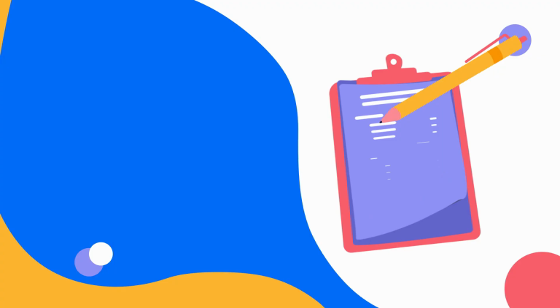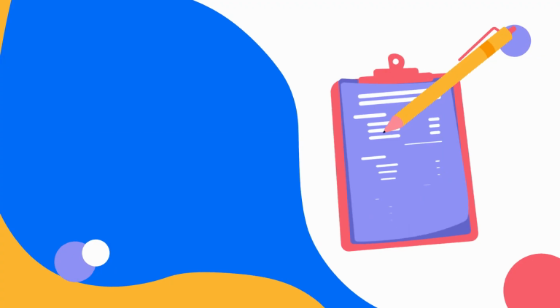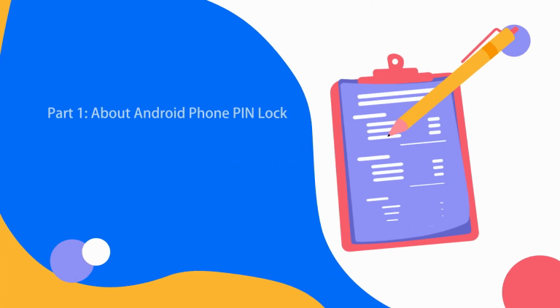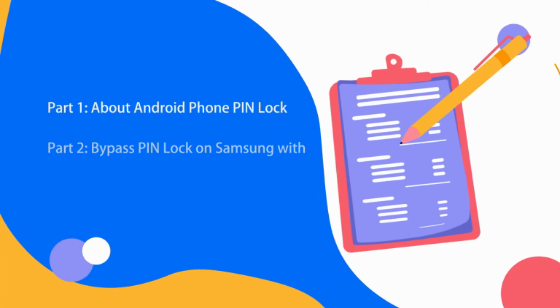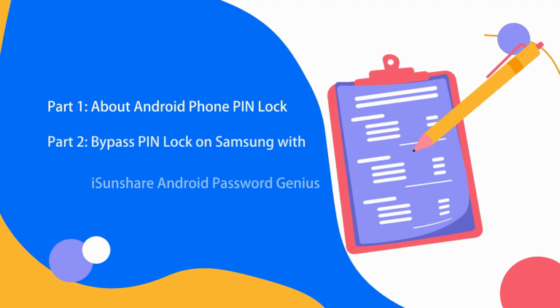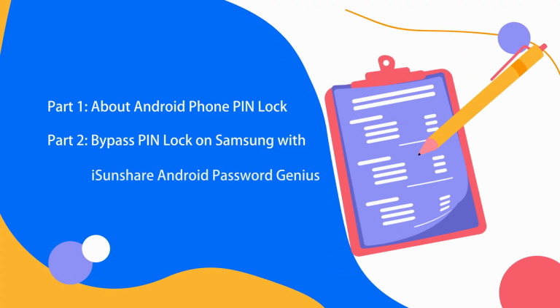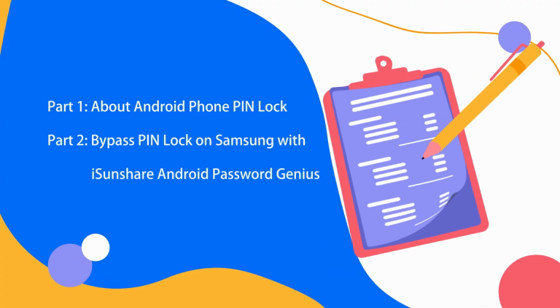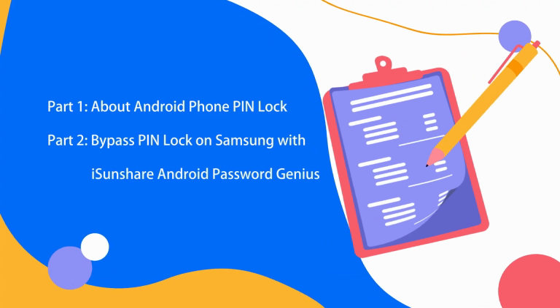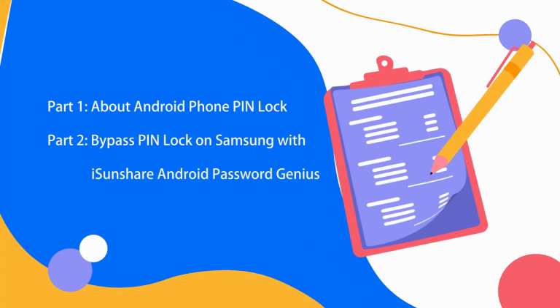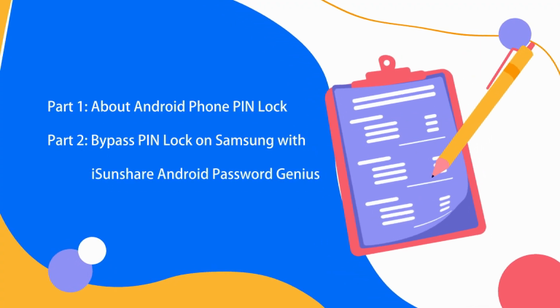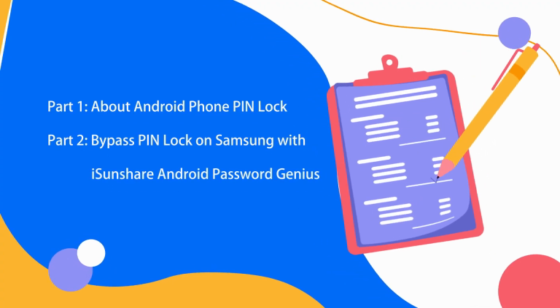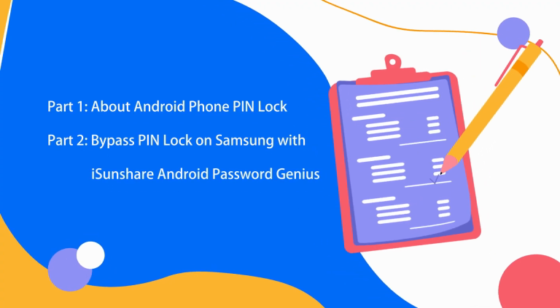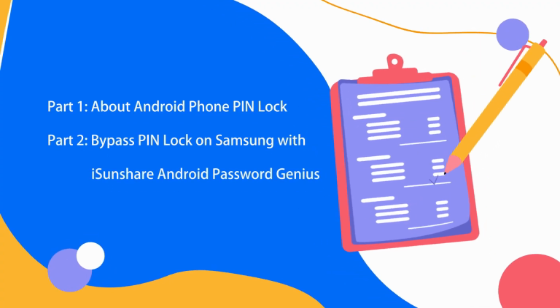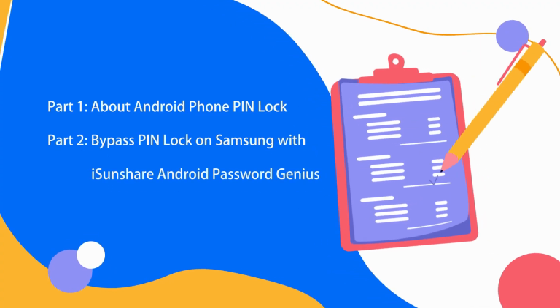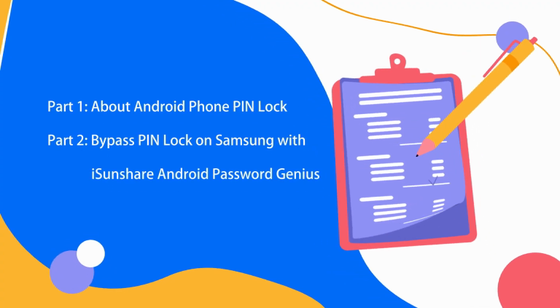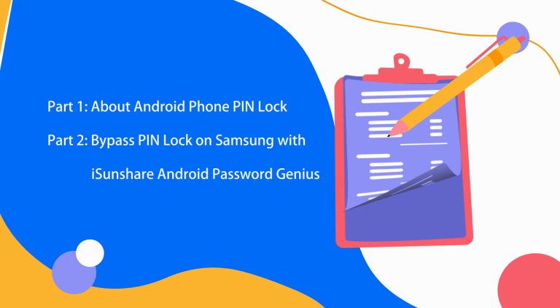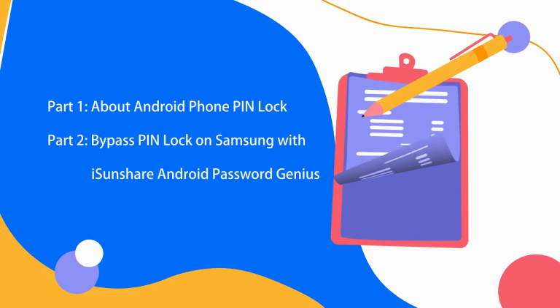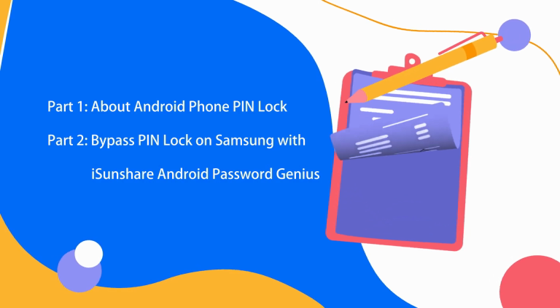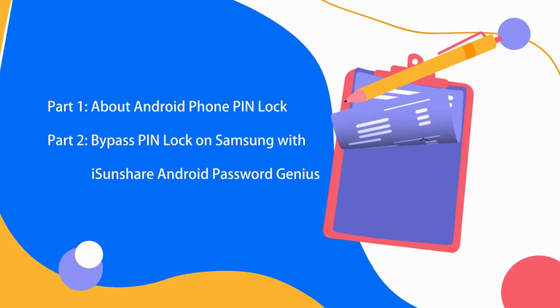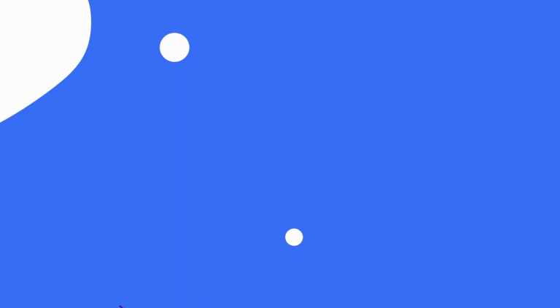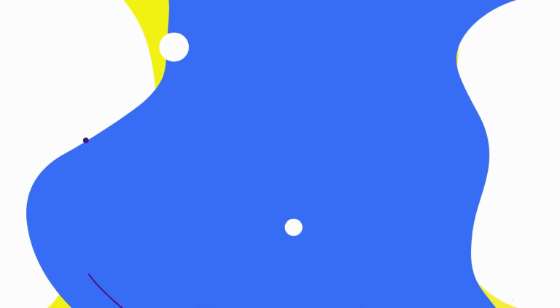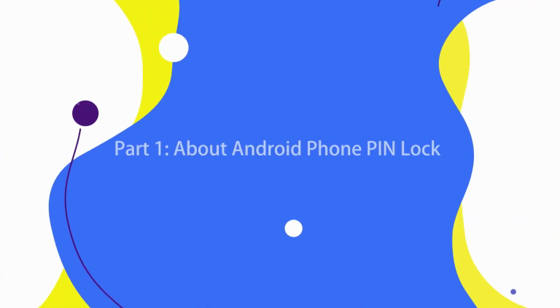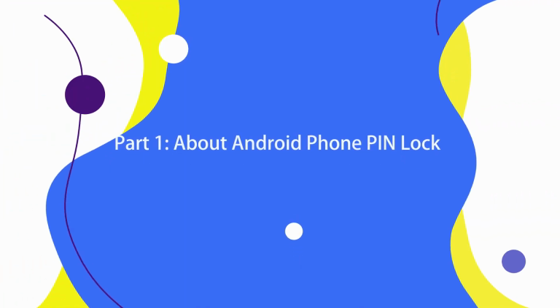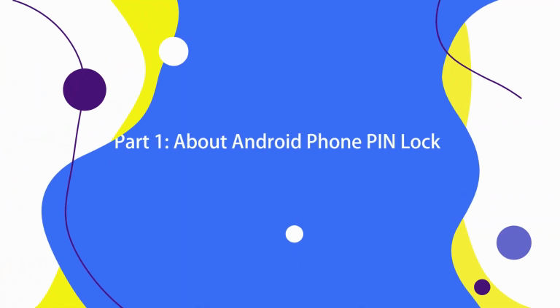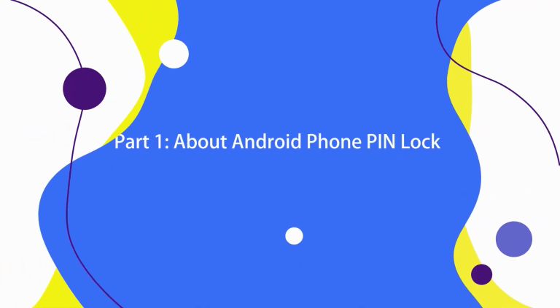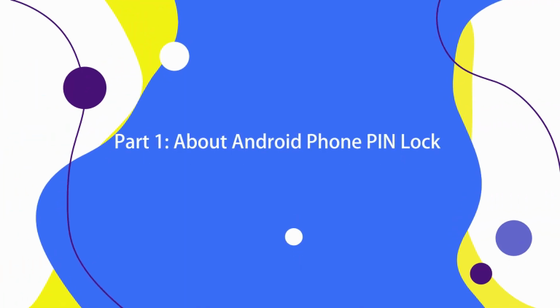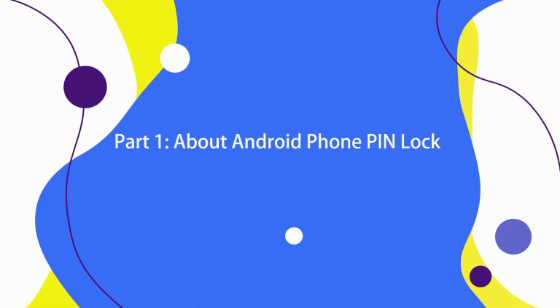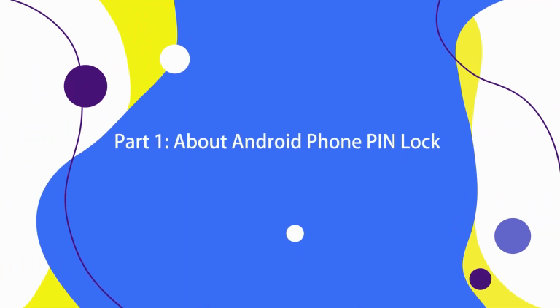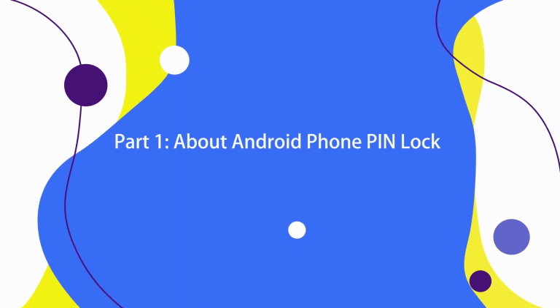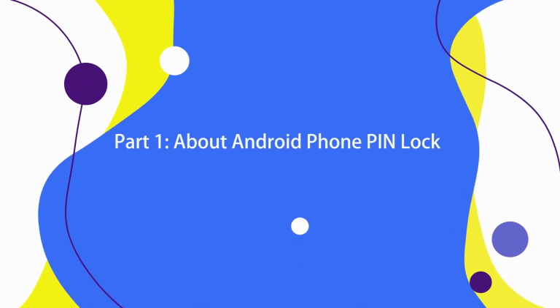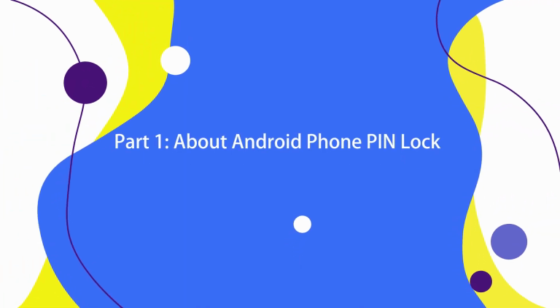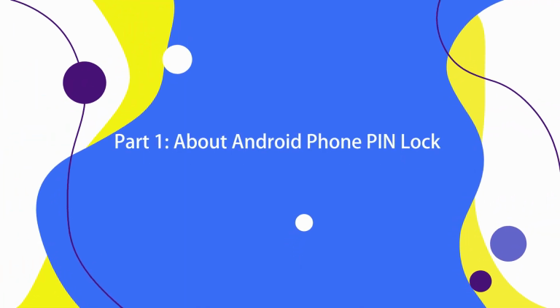Before showing the tip, you may be curious about the Android PIN lock. So let's talk about it in the first part.